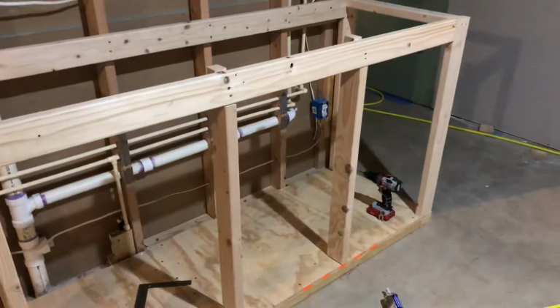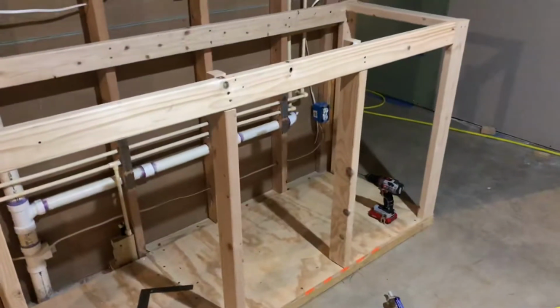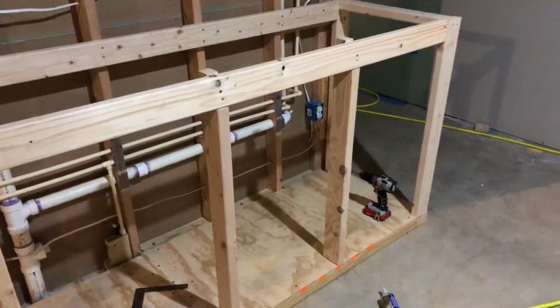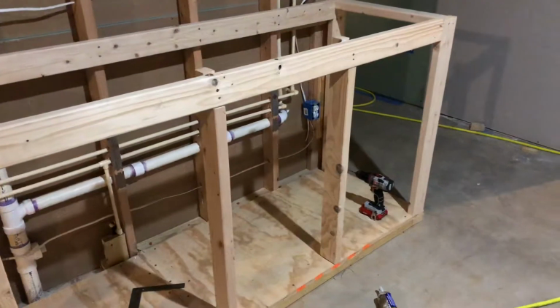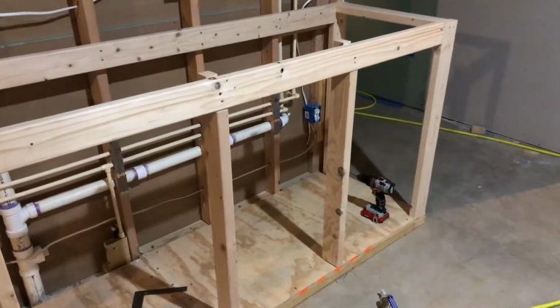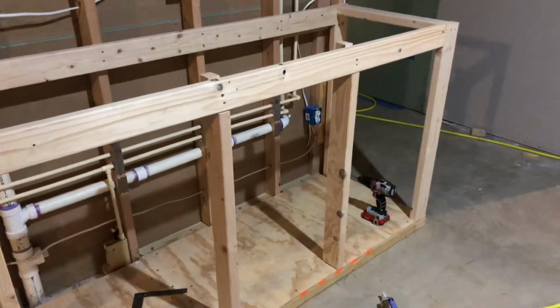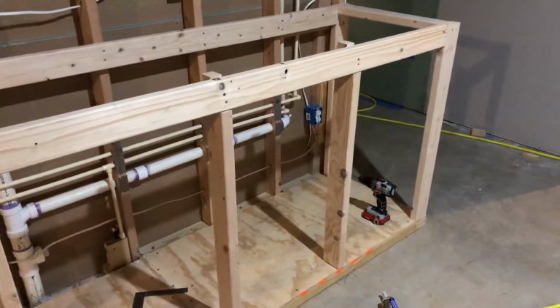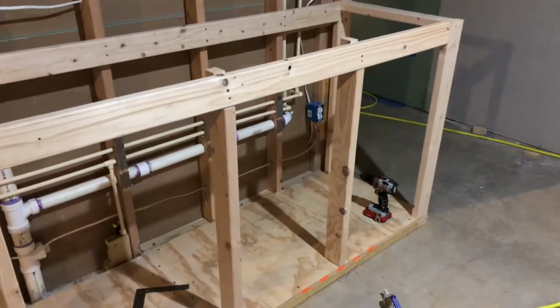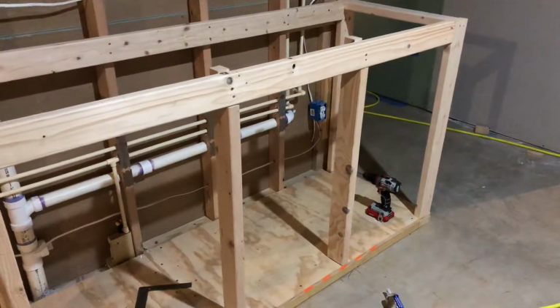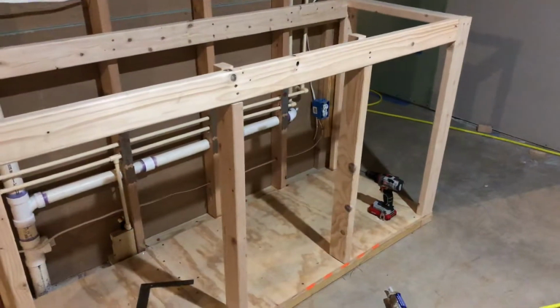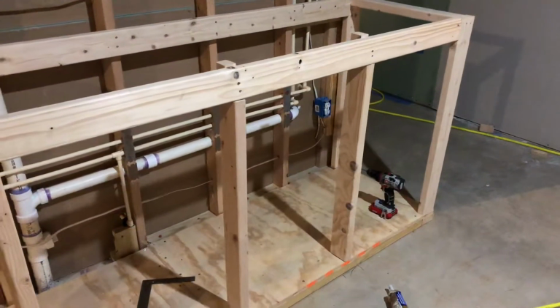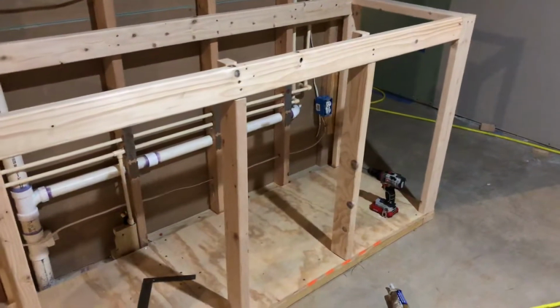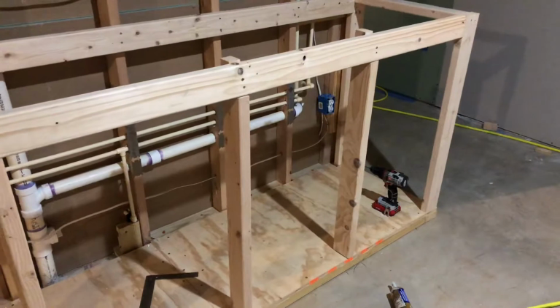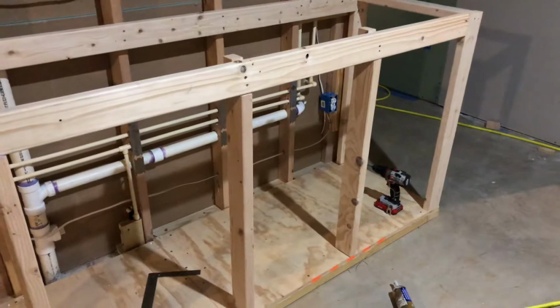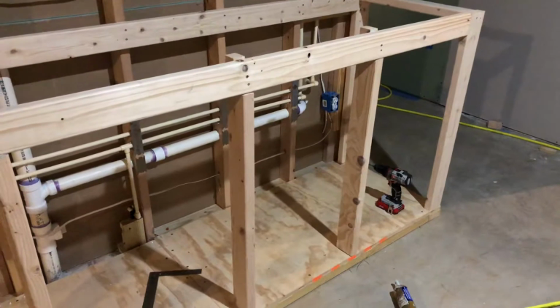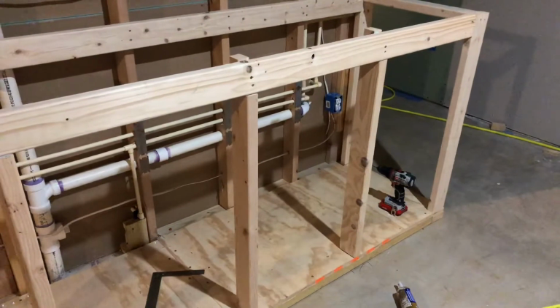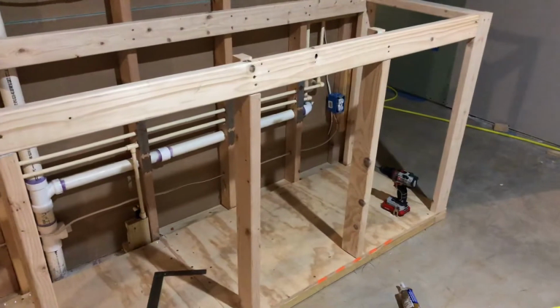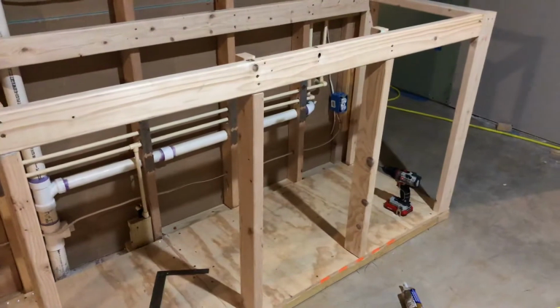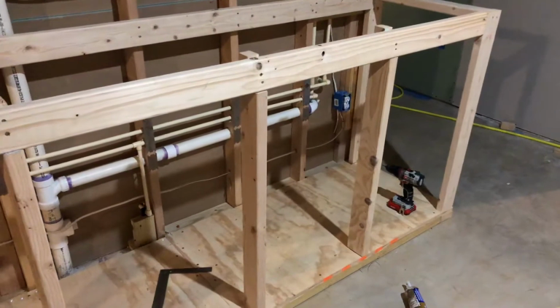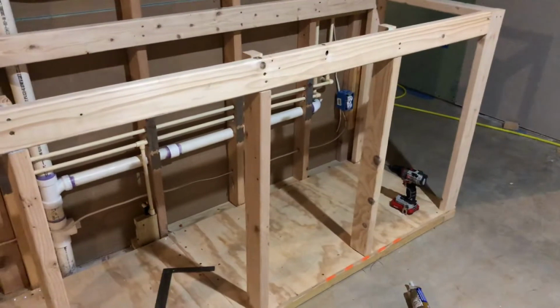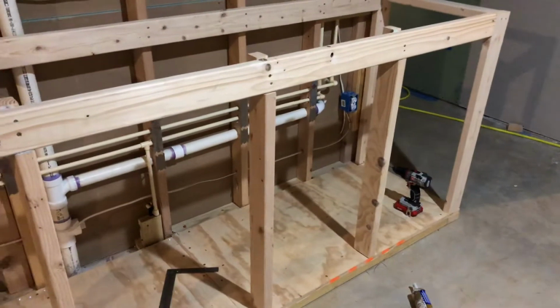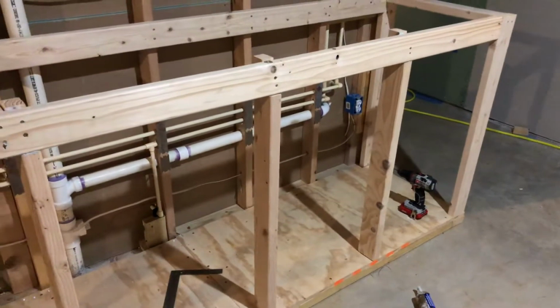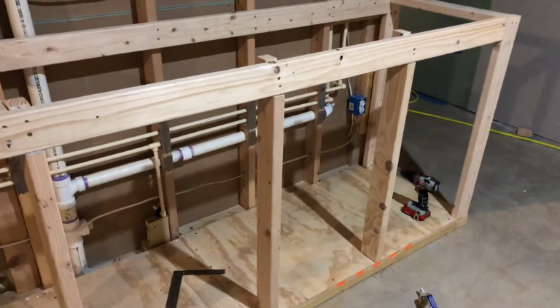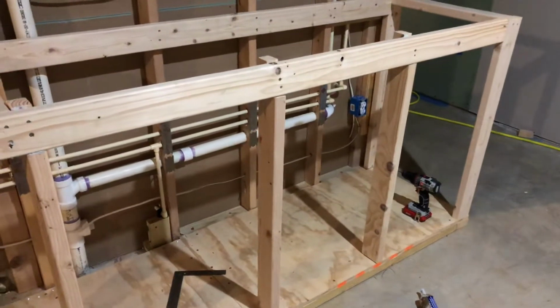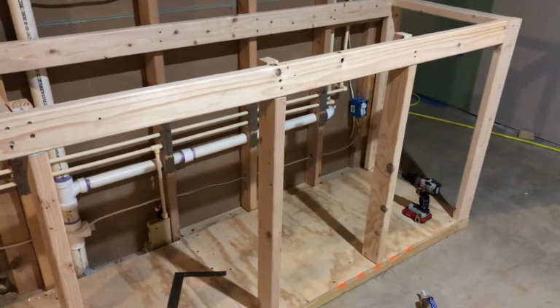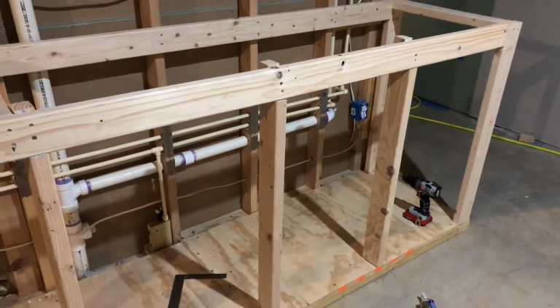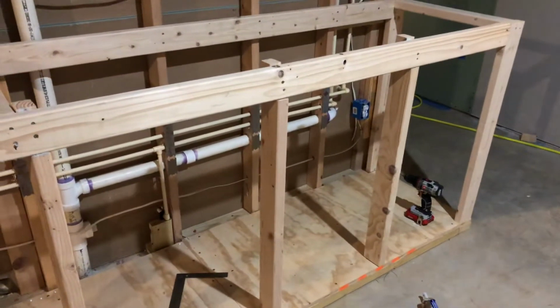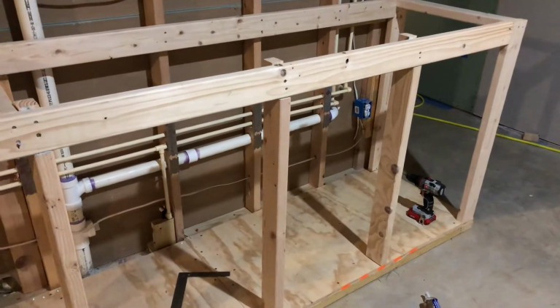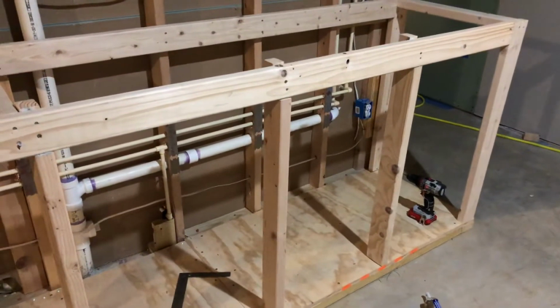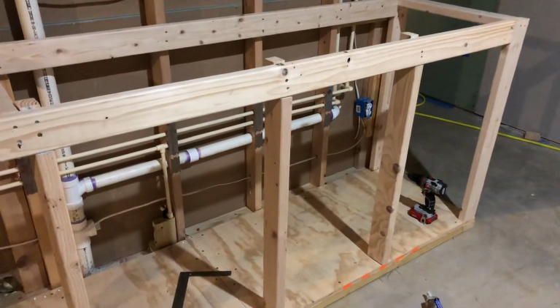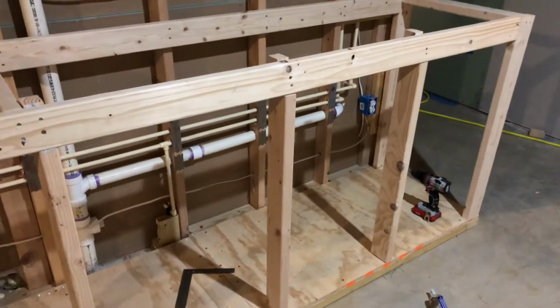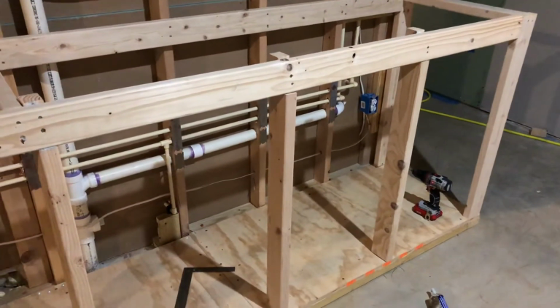So this is a vlog on New Year's Eve, finishing out the dock bar.